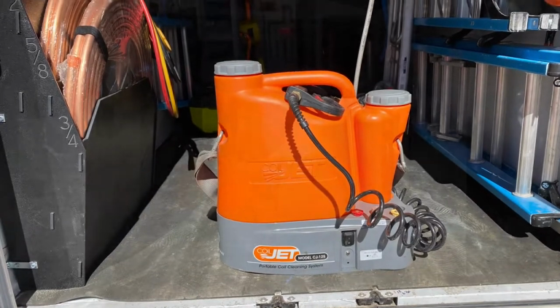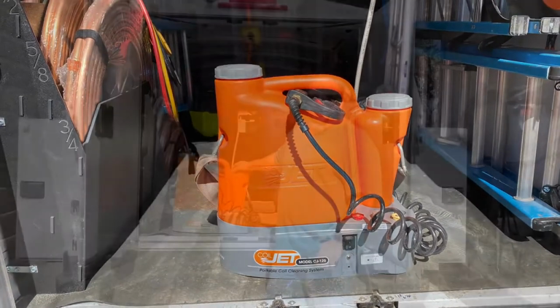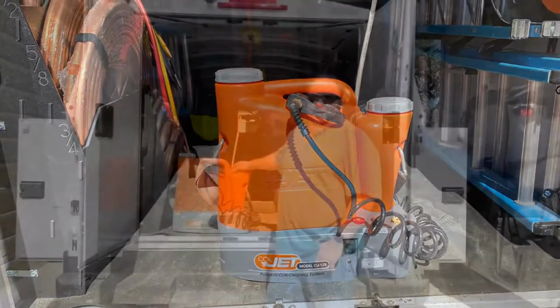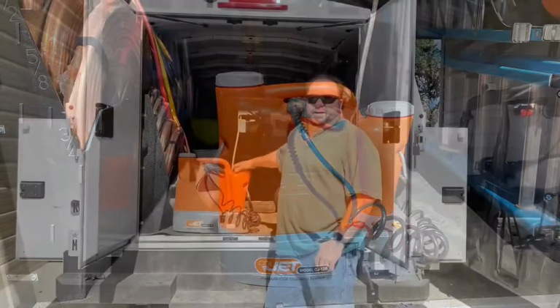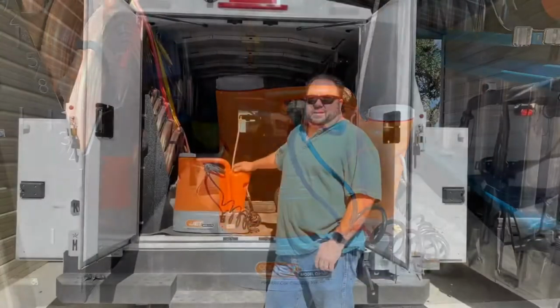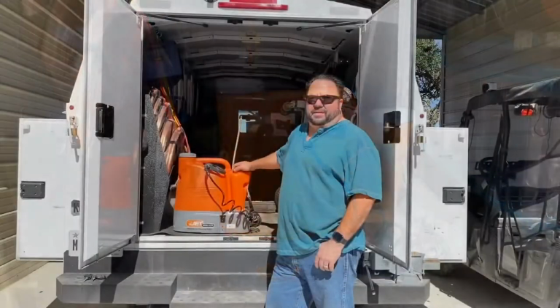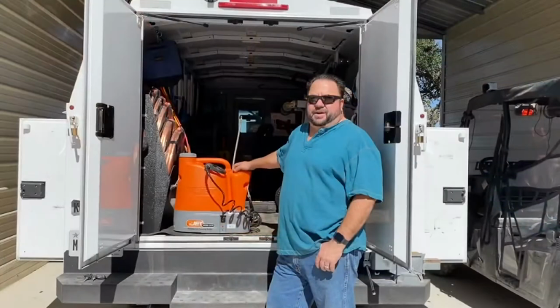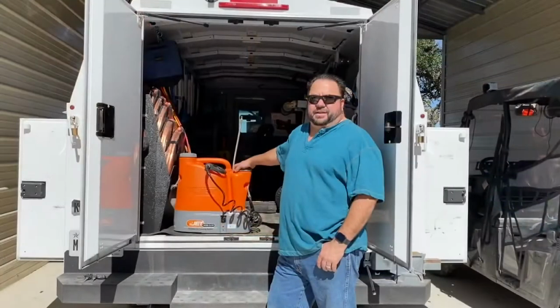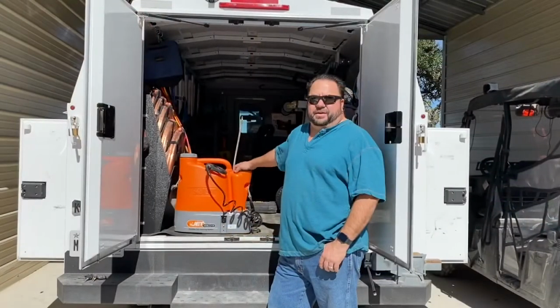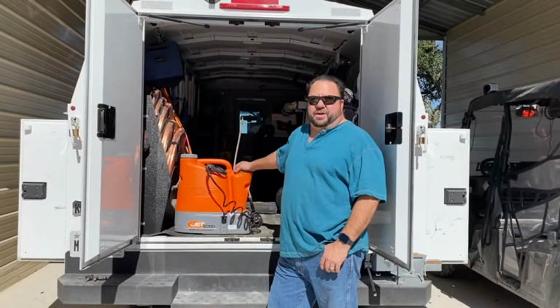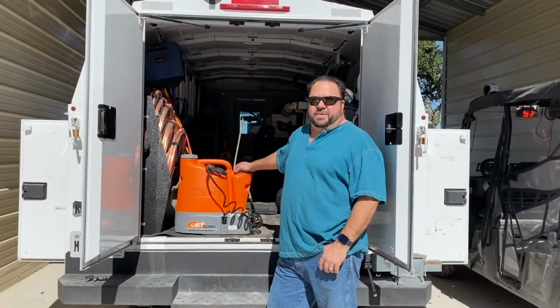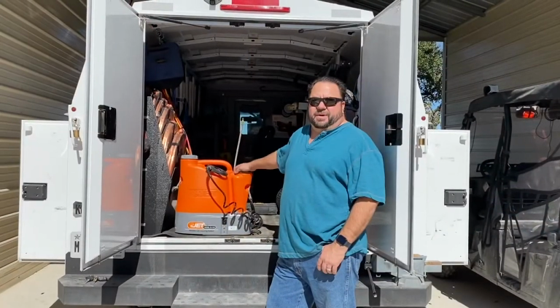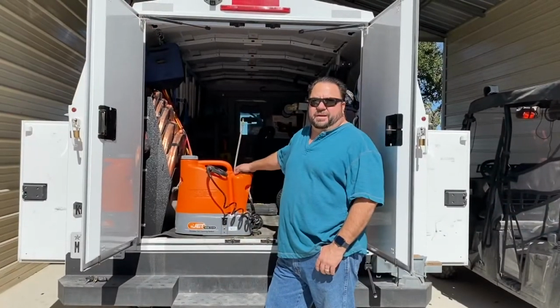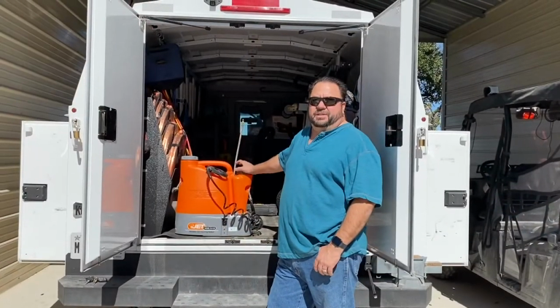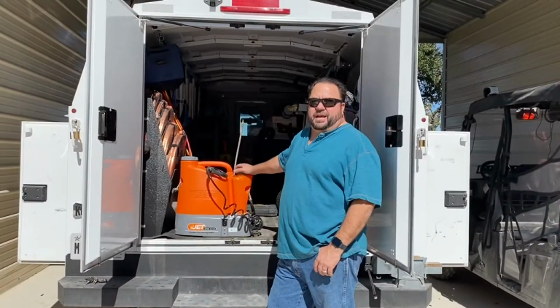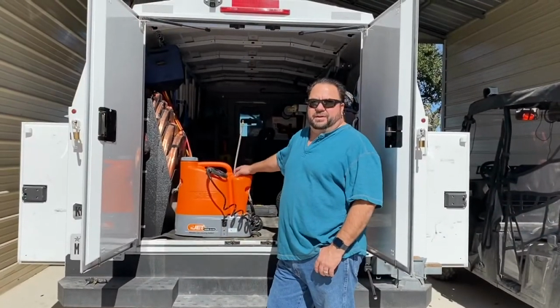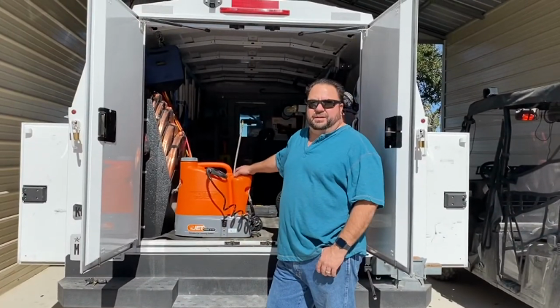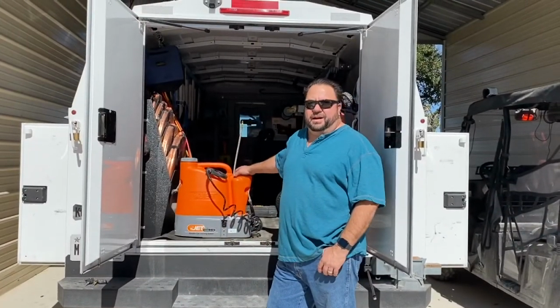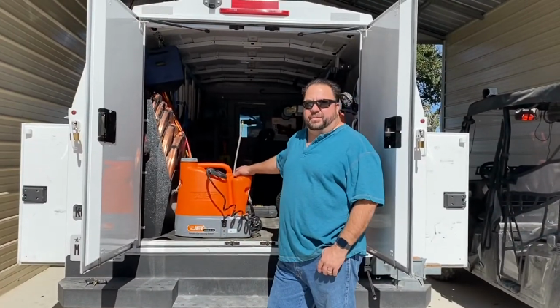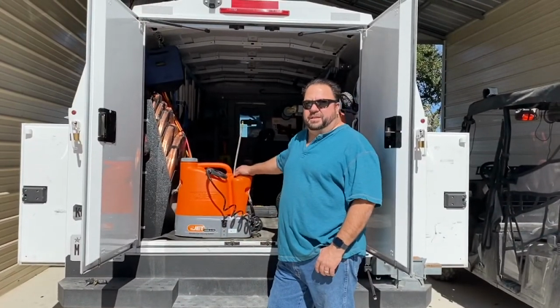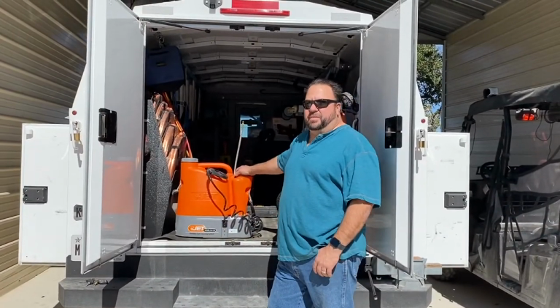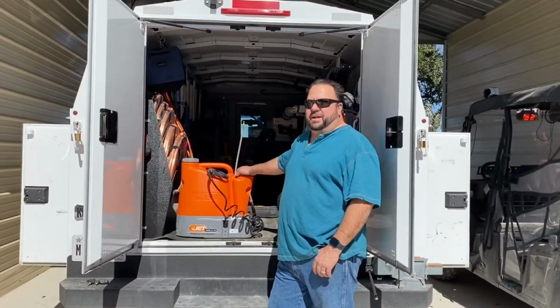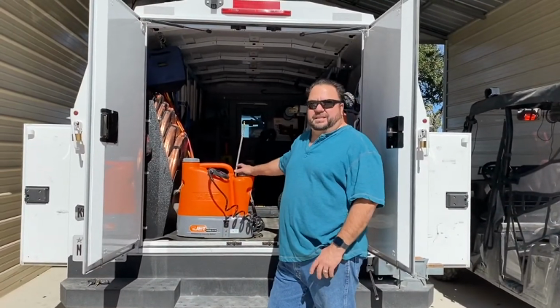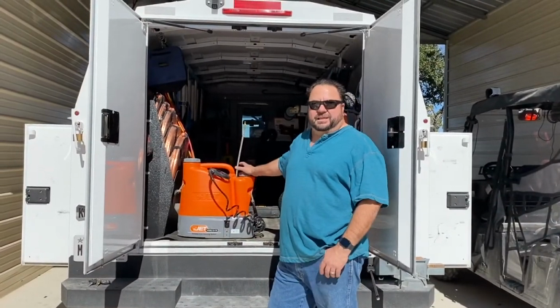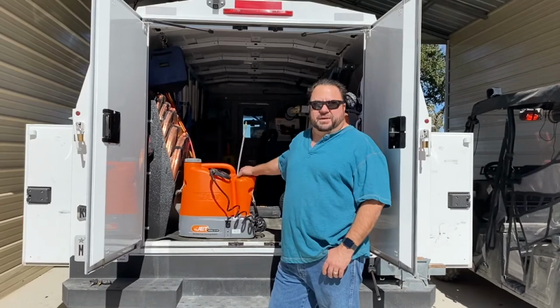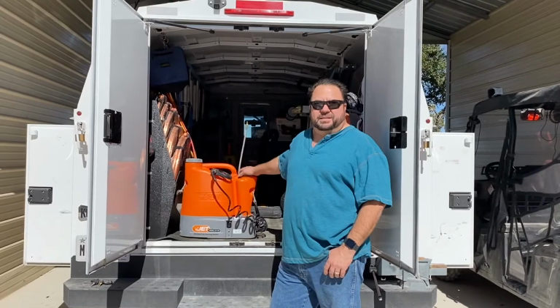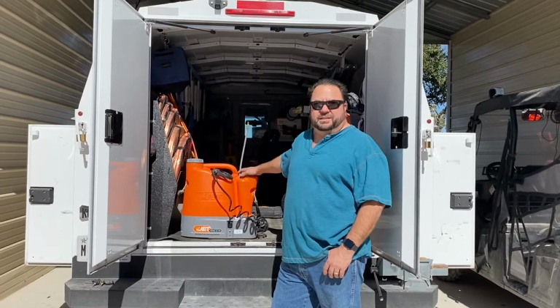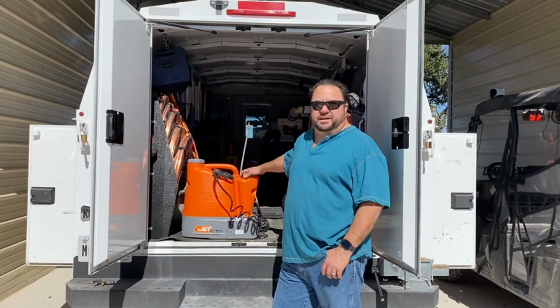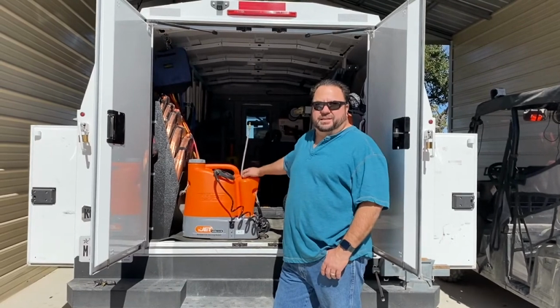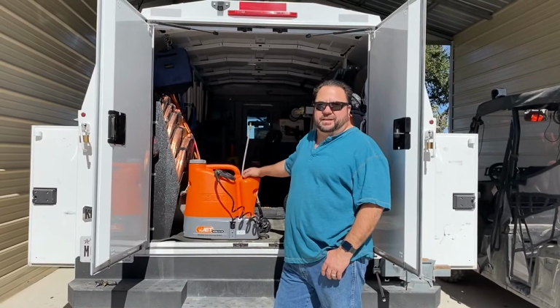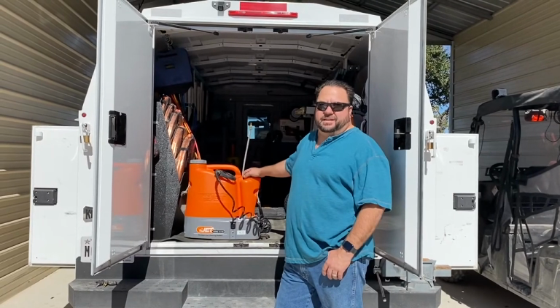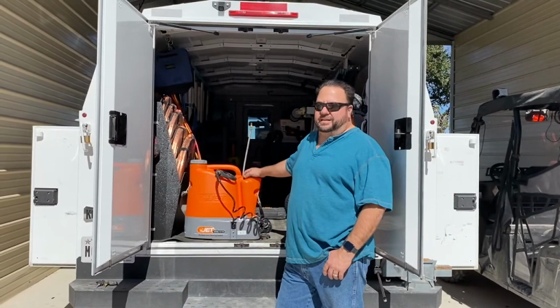Hey guys, for those of you that don't know me, my name is Daniel. I run a small AC business here in South Texas.